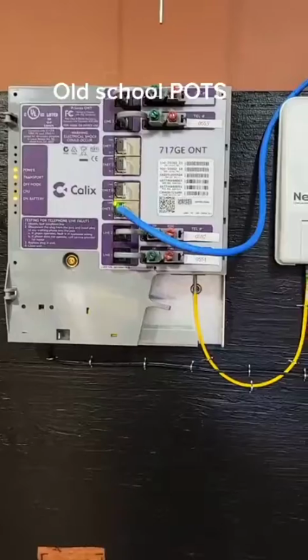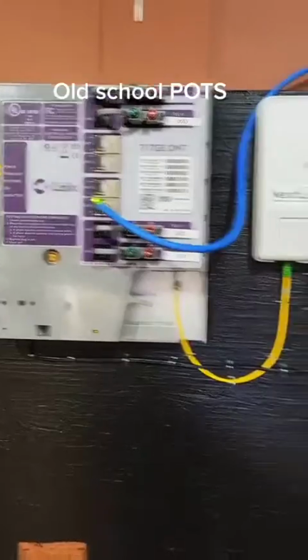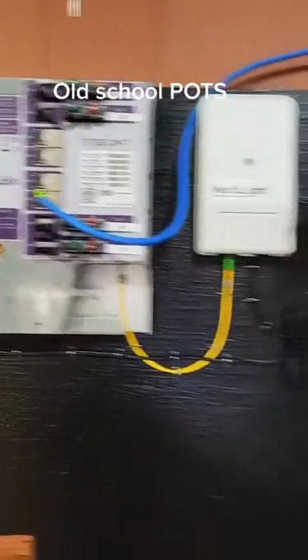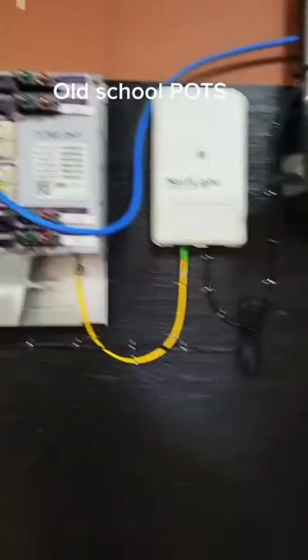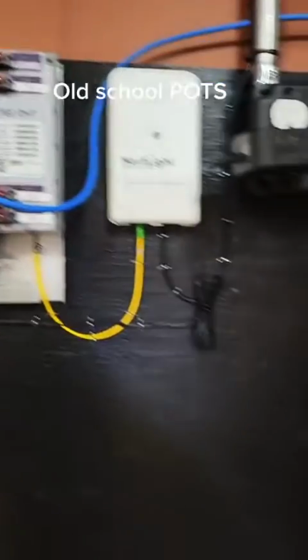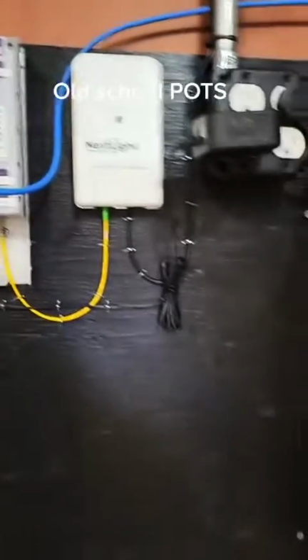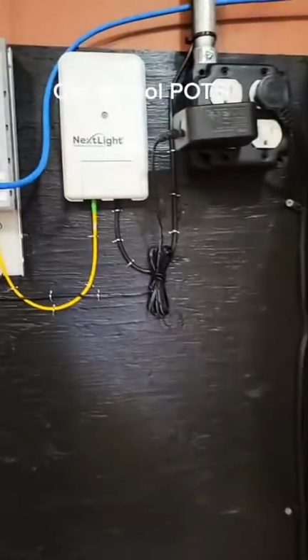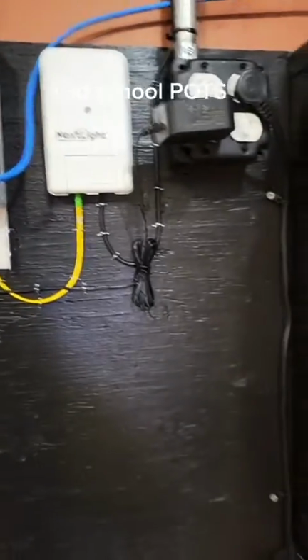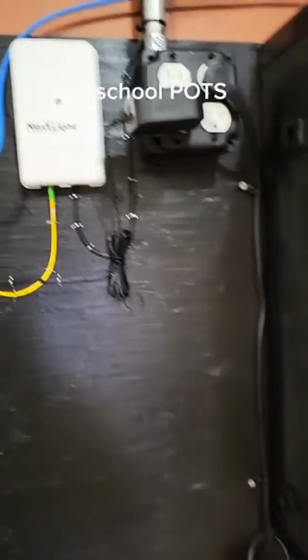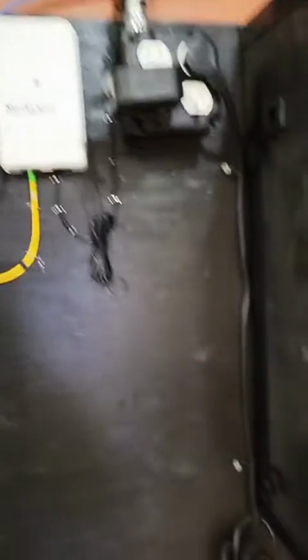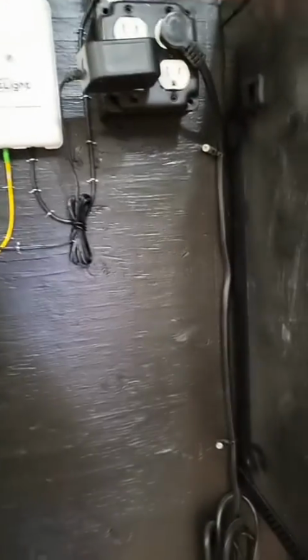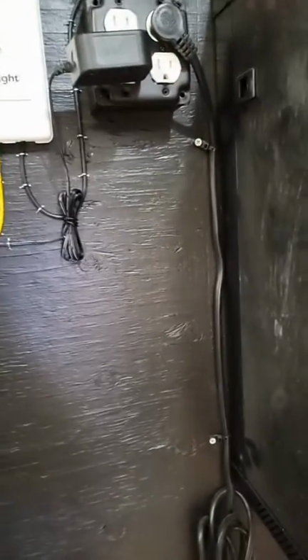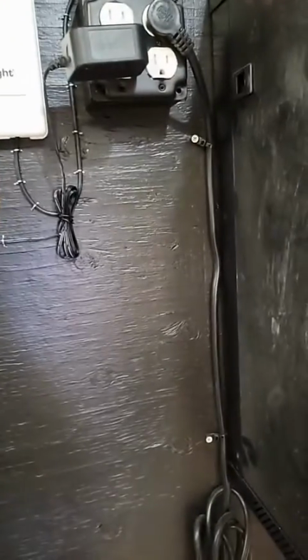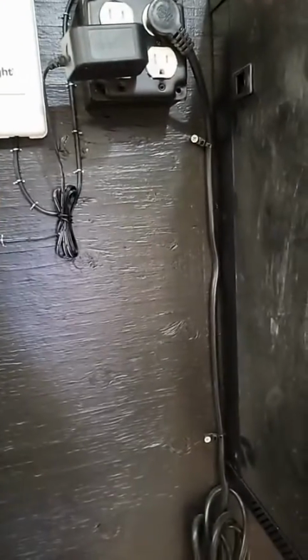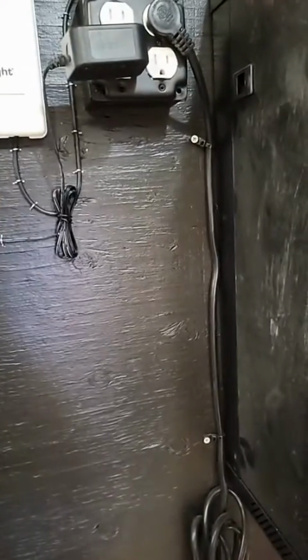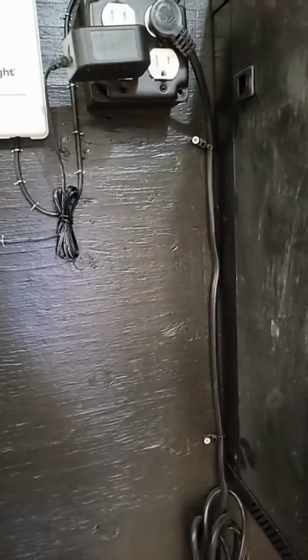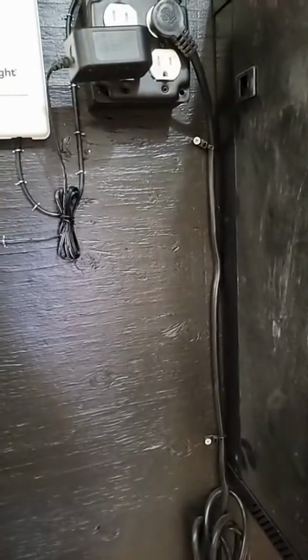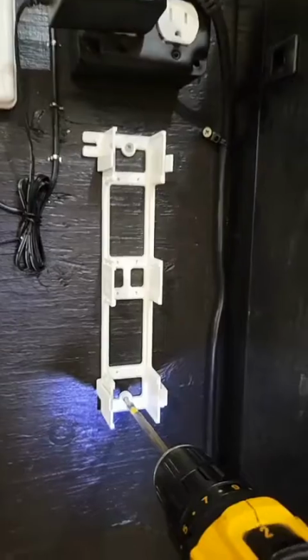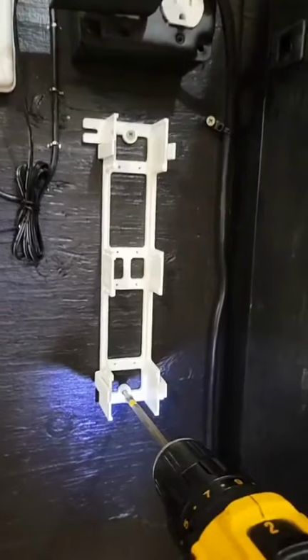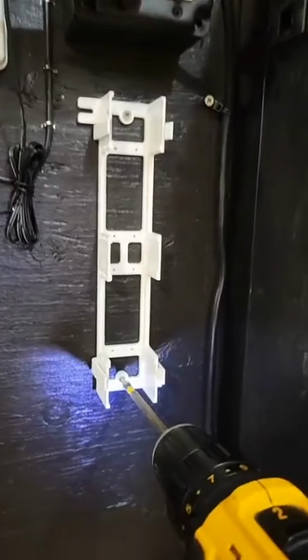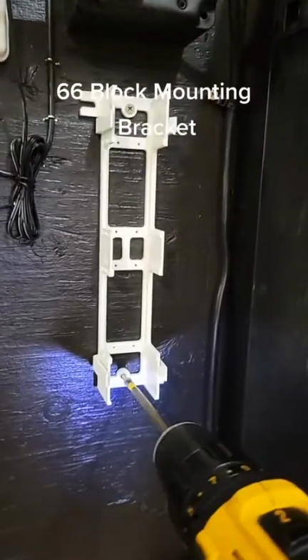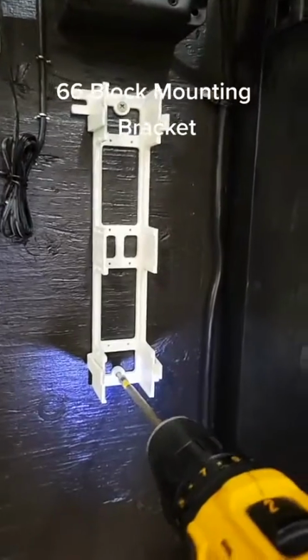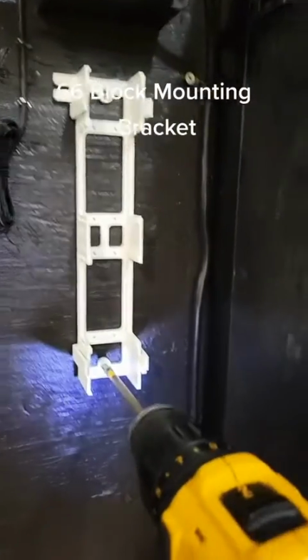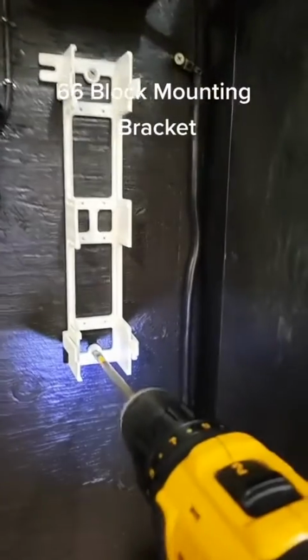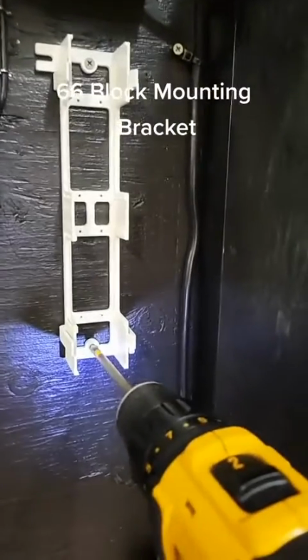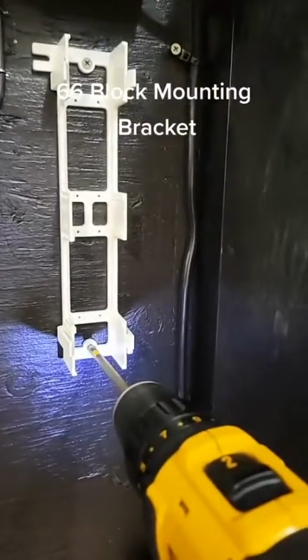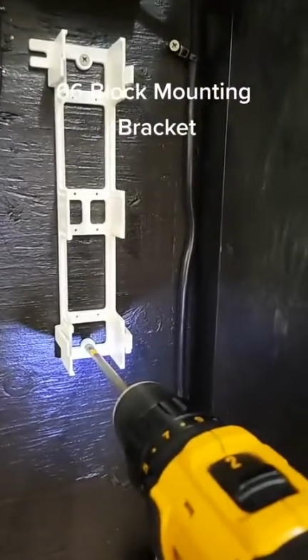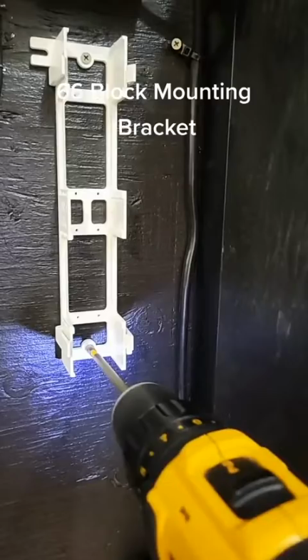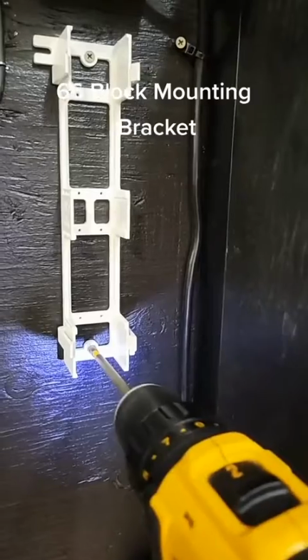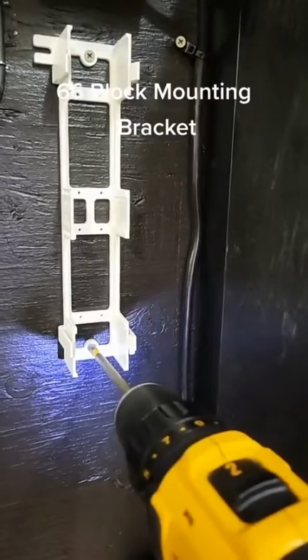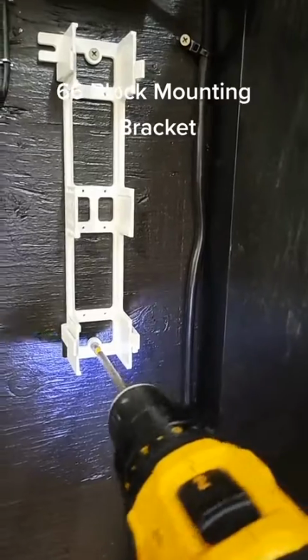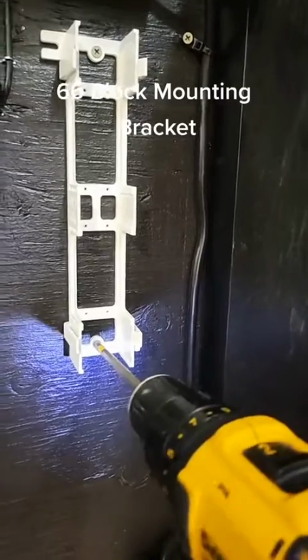Old school POTS — 66 block mounting bracket.